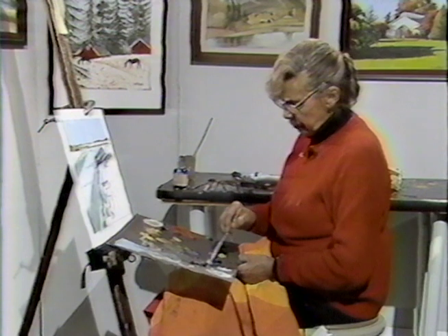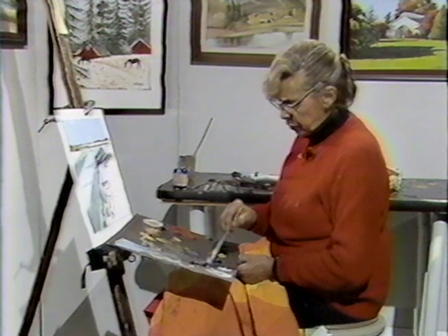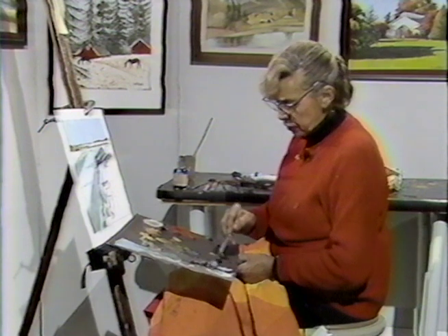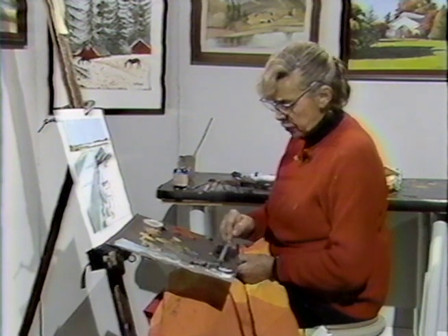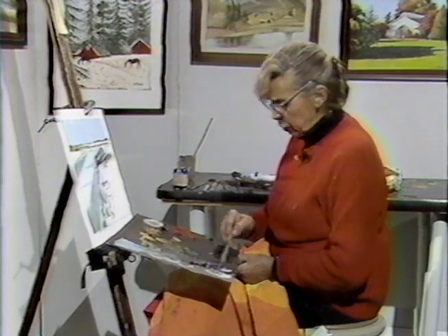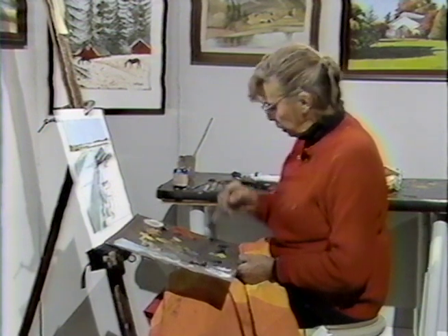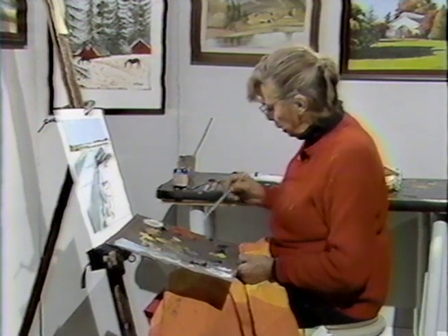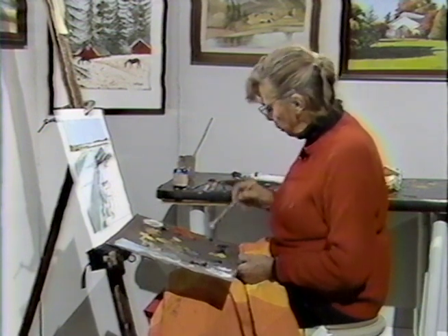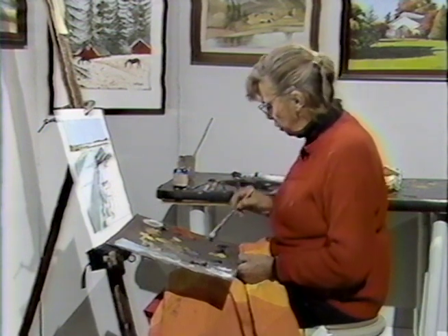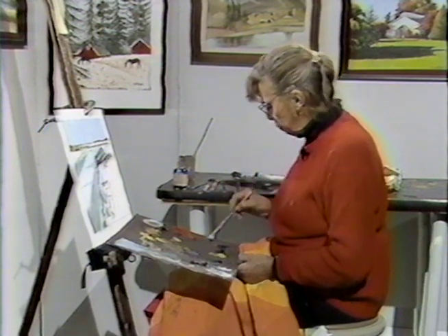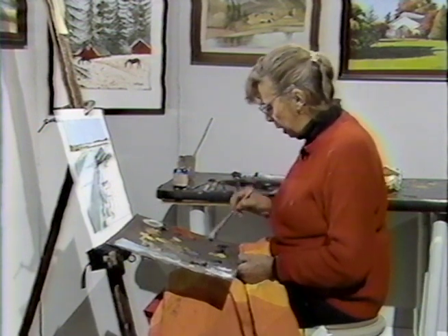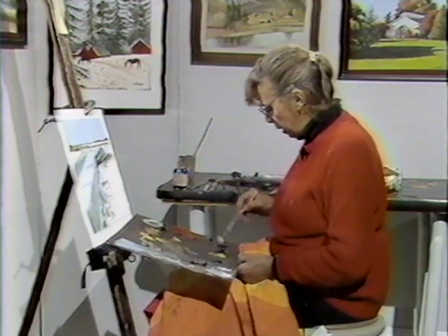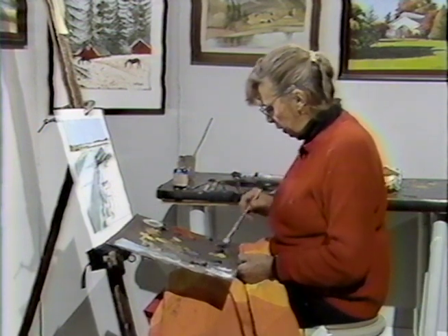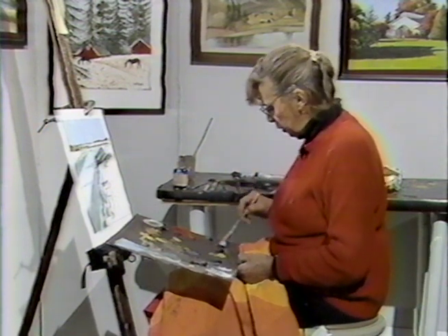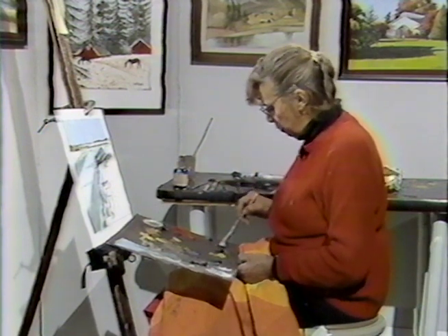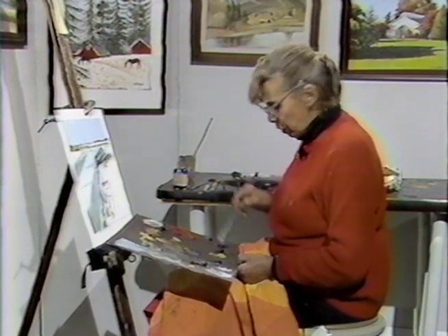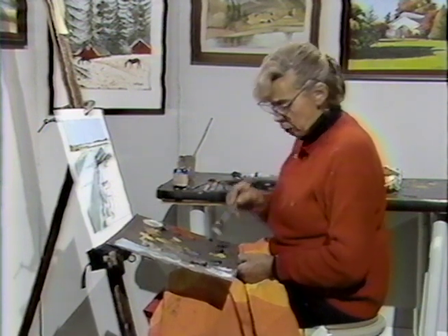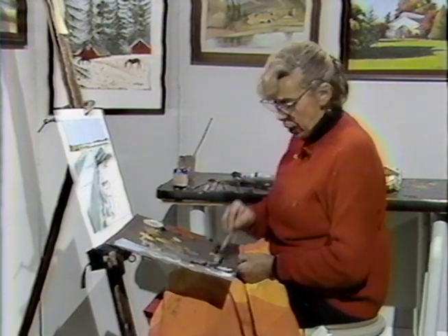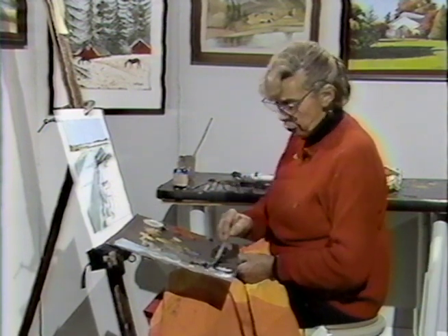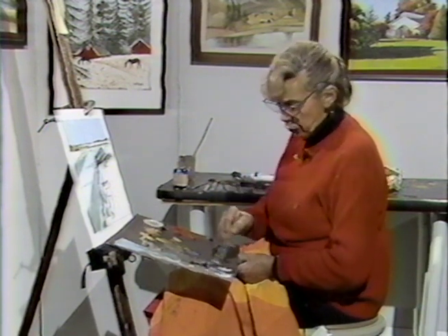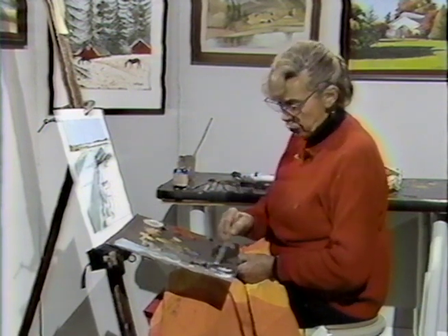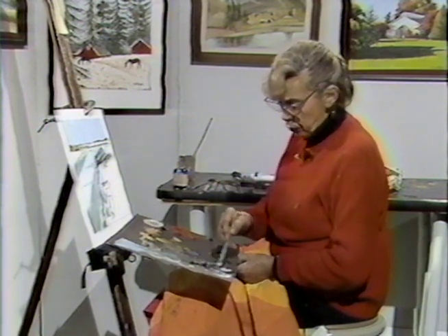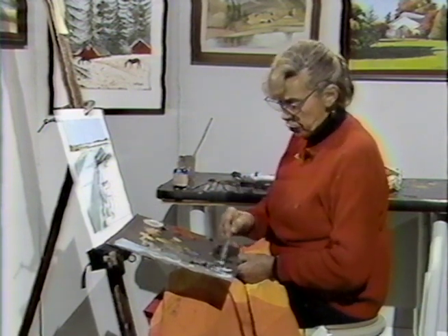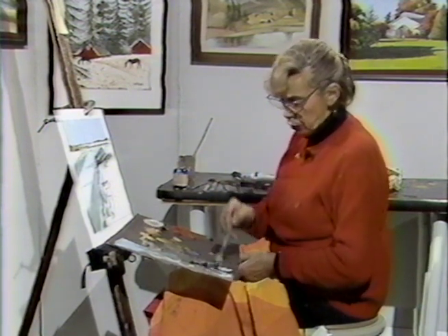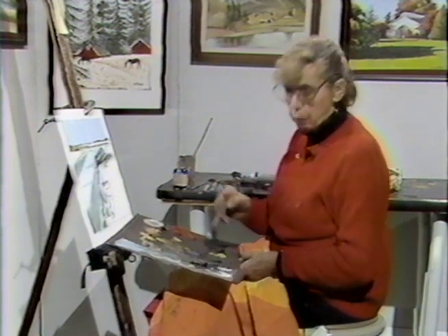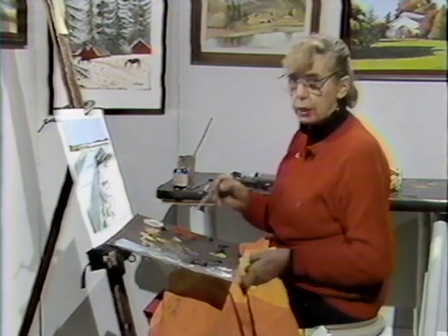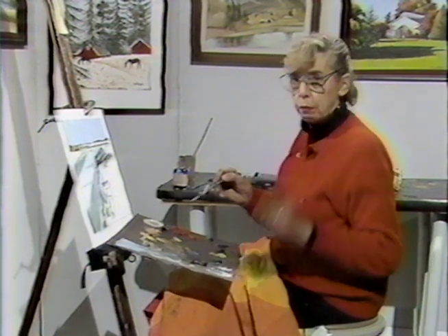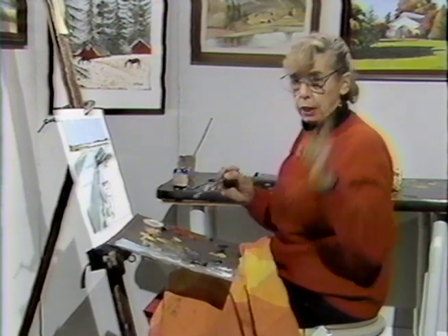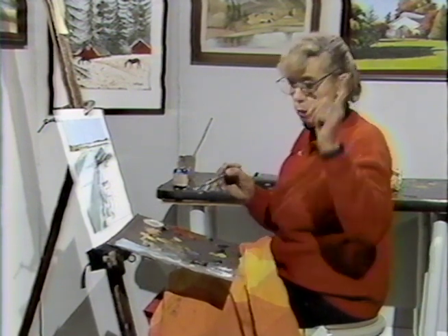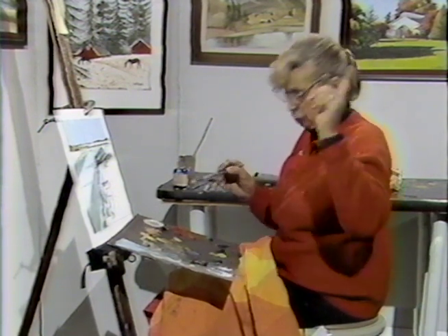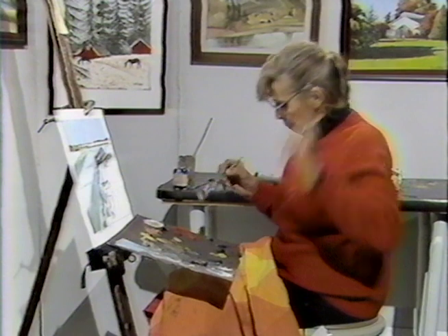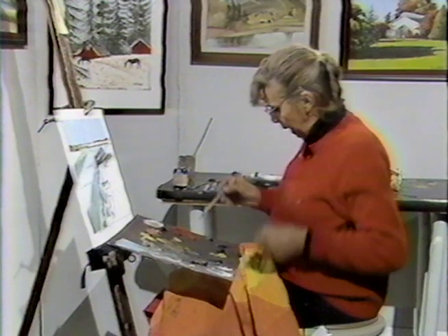I've just gotten a signal that we're going to take a very short break, so without further ado, I'm just going to break a little bit now. I'll be right back.